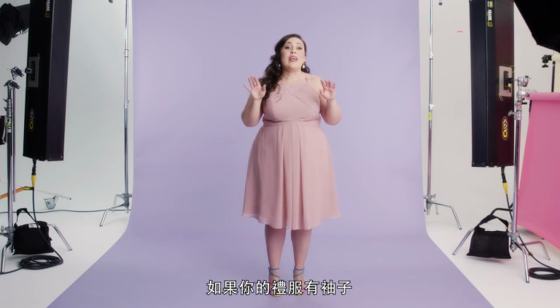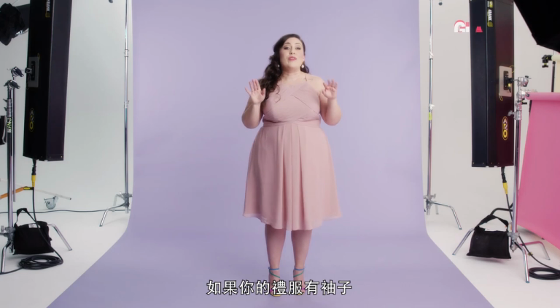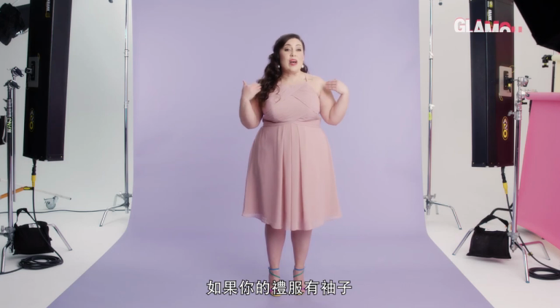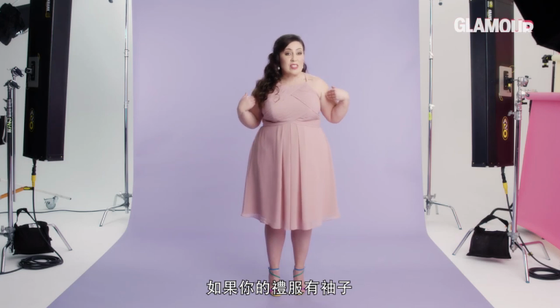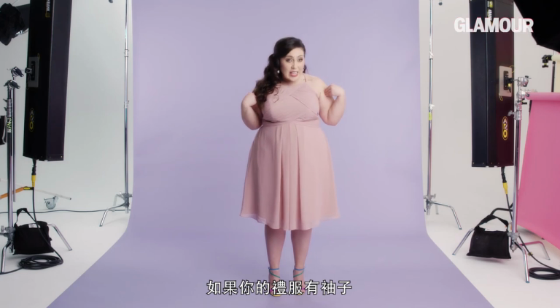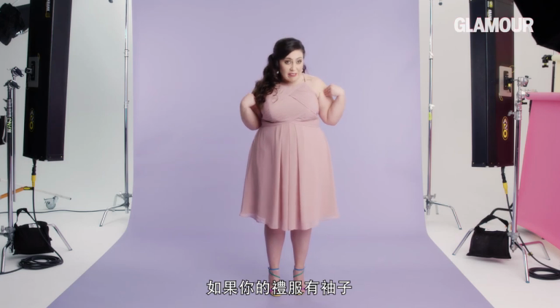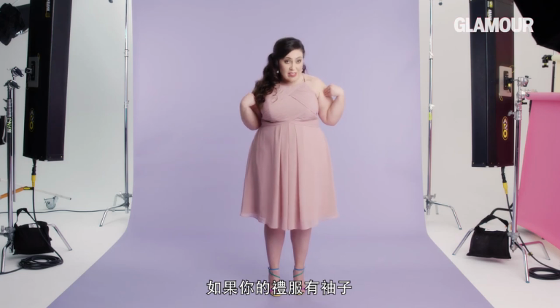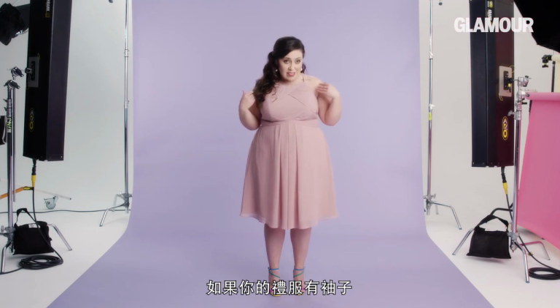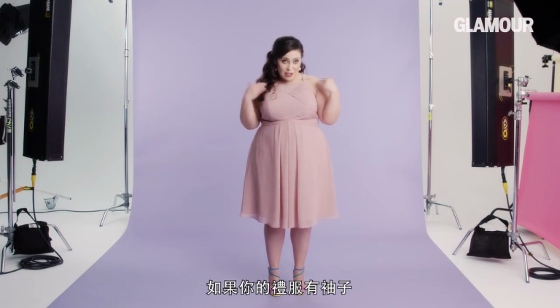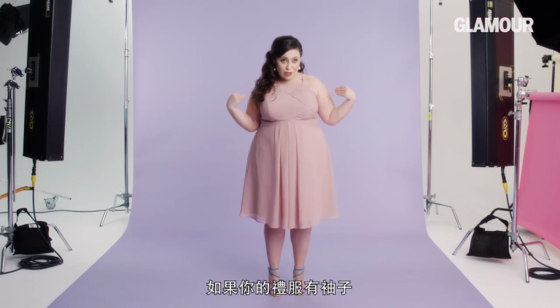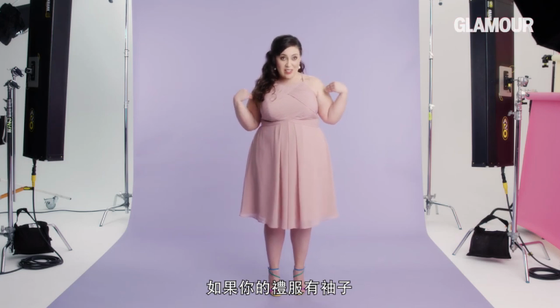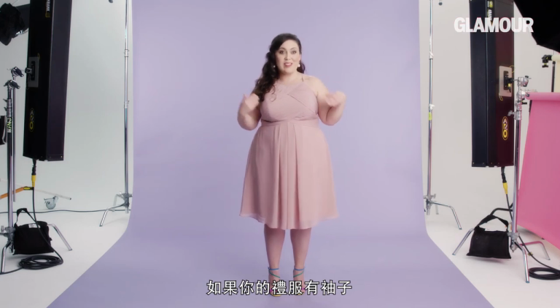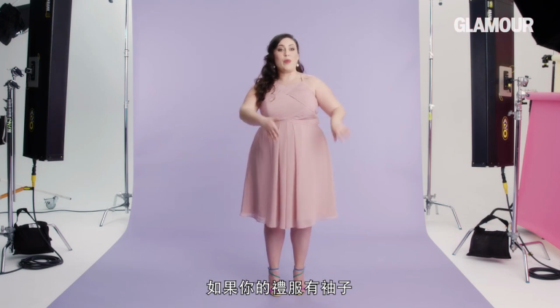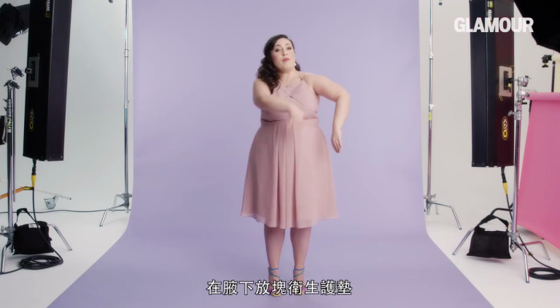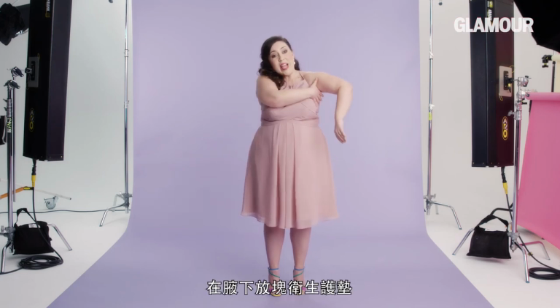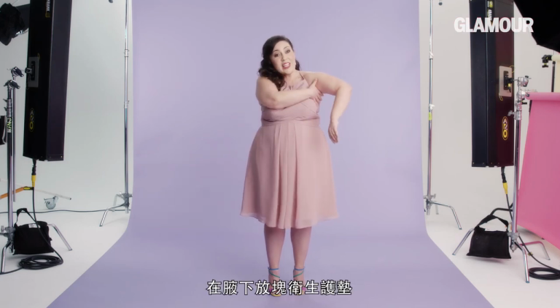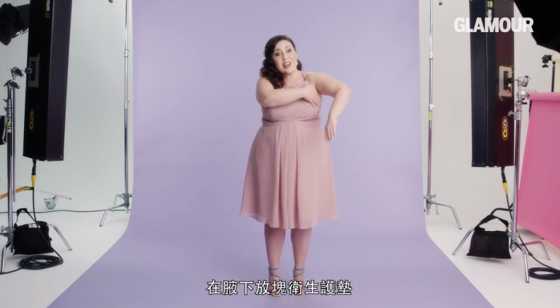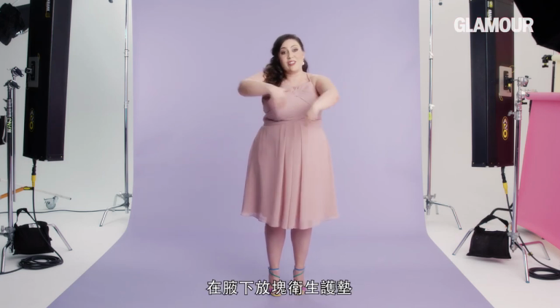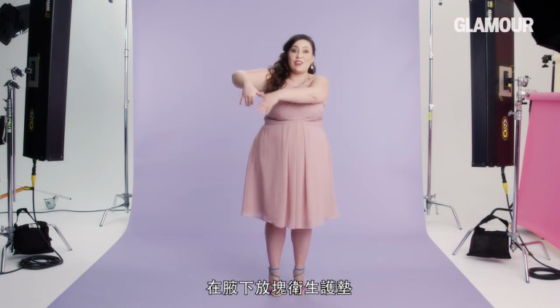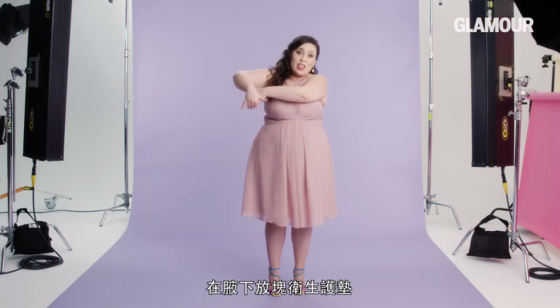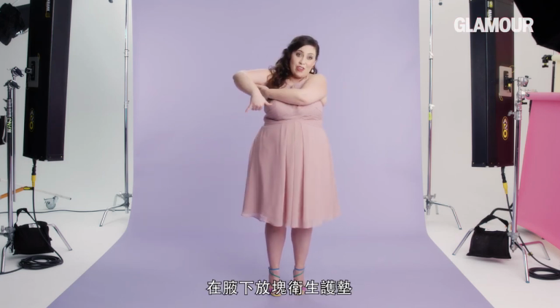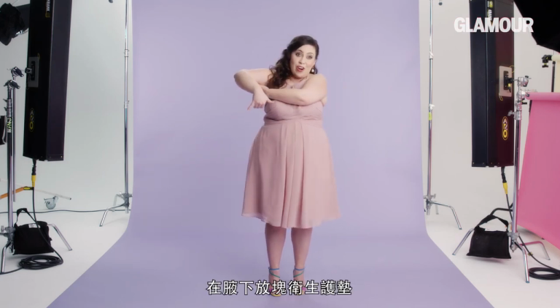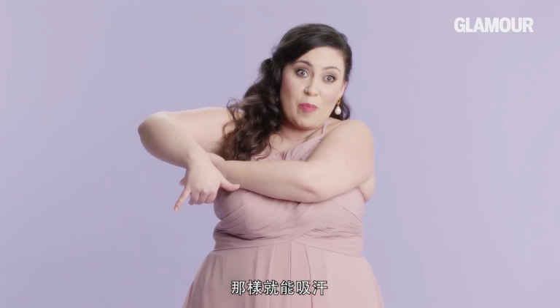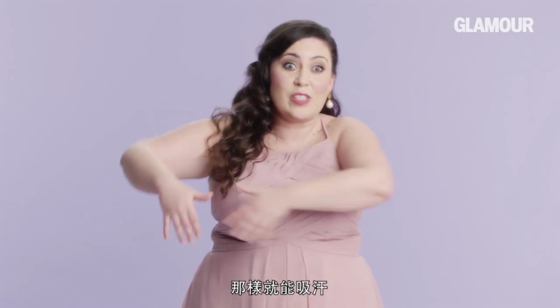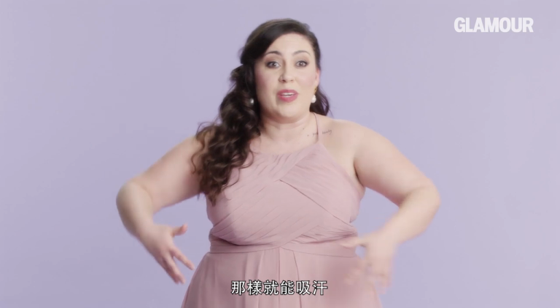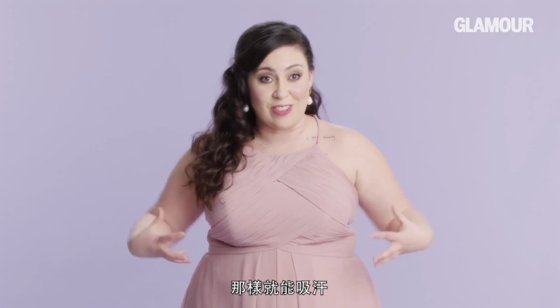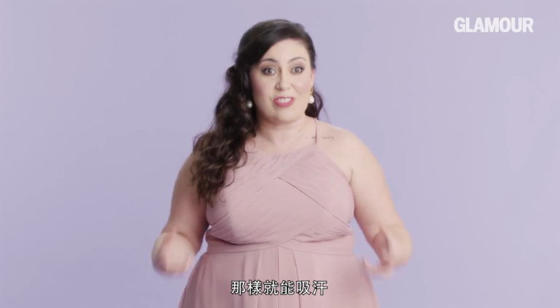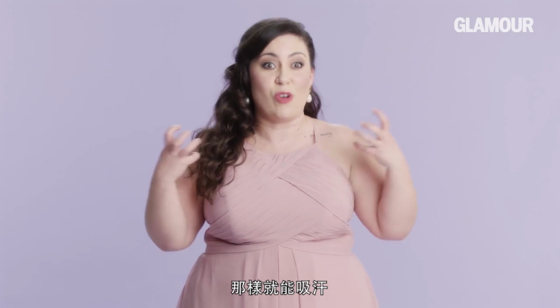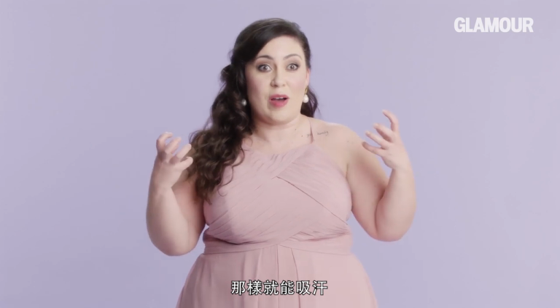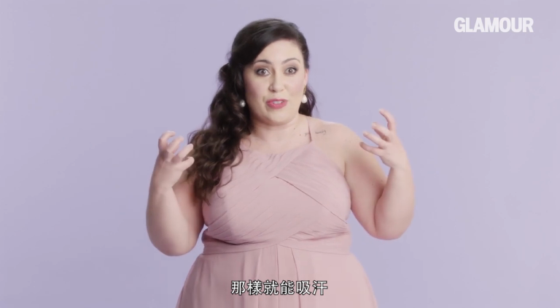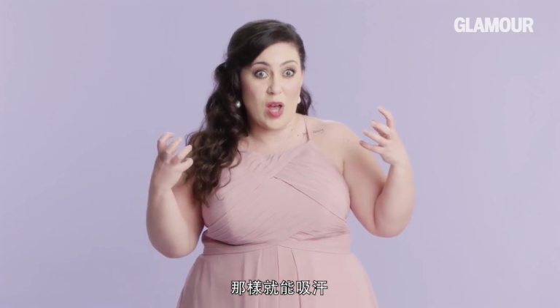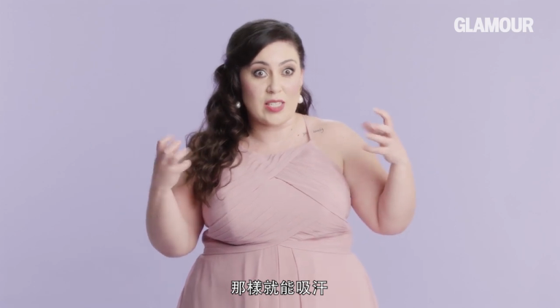If you have sleeves in your dress, put panty liners underneath your armpits because it'll soak up your sweat.